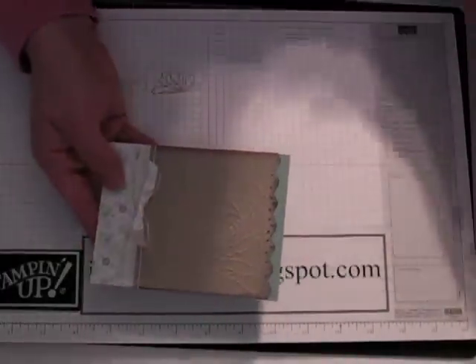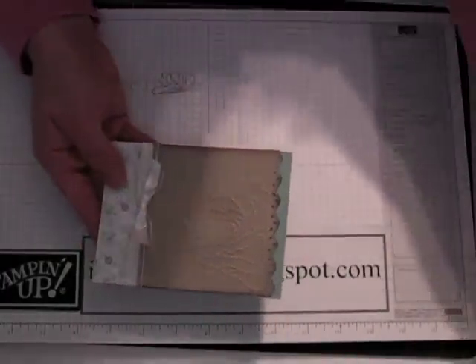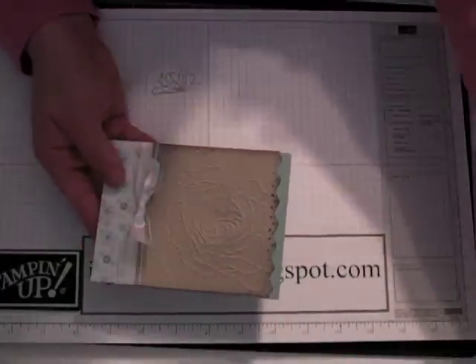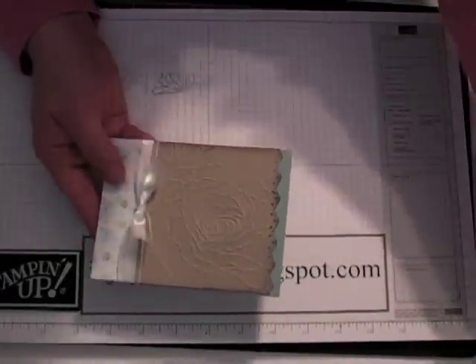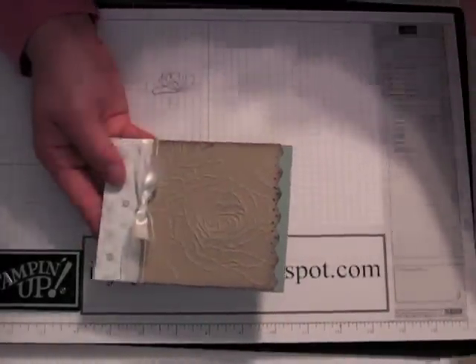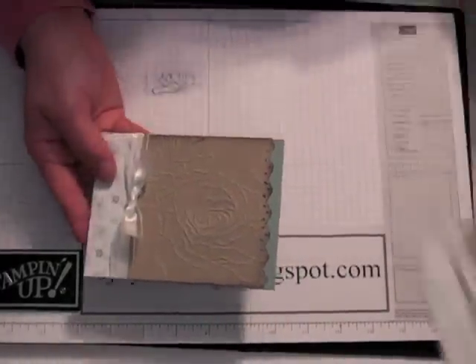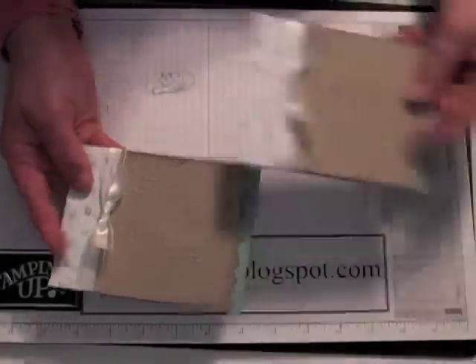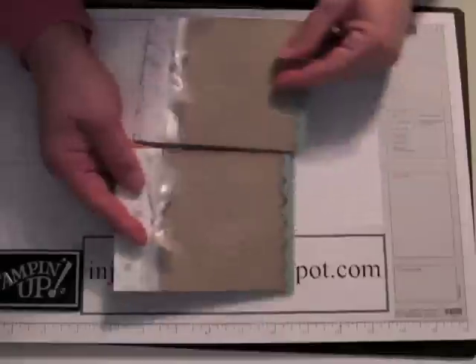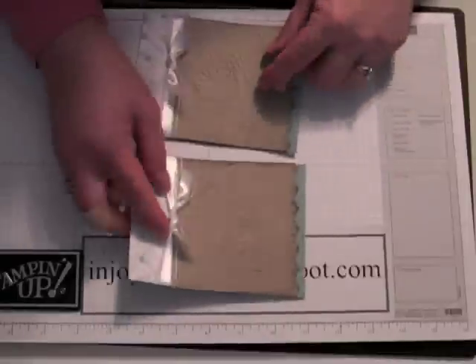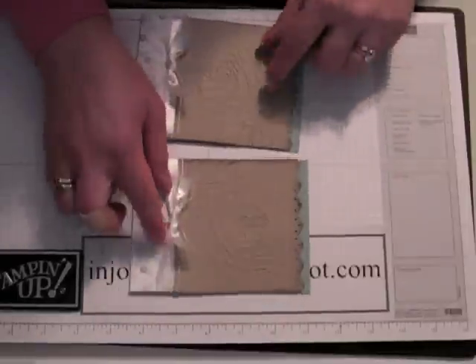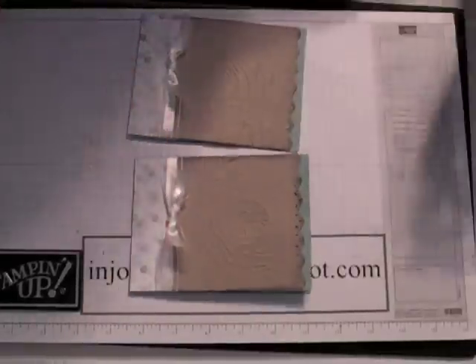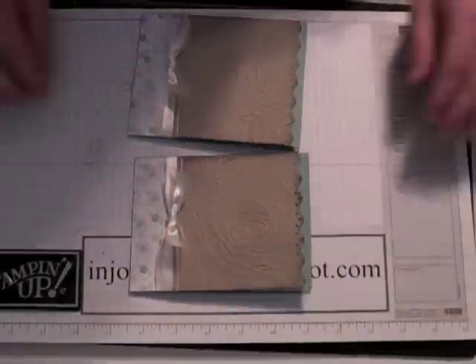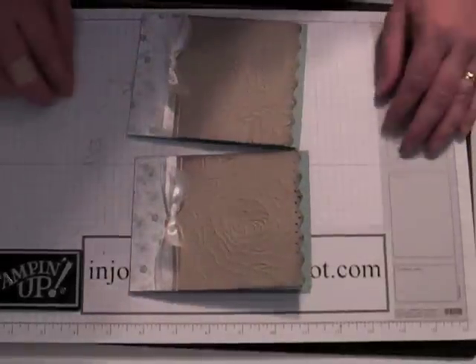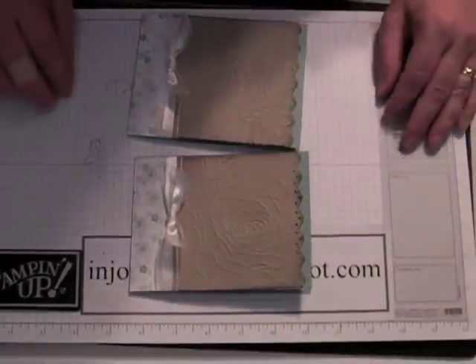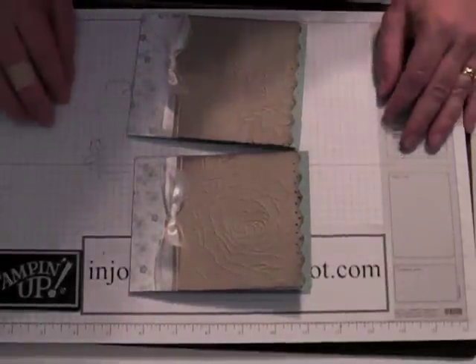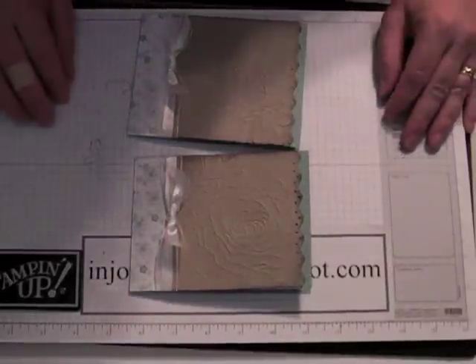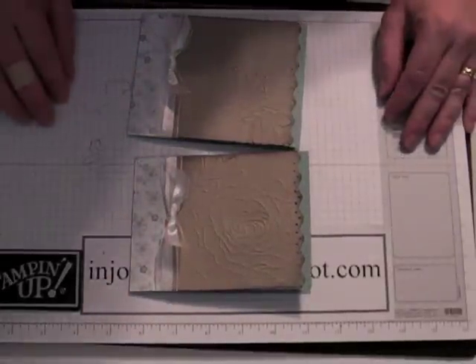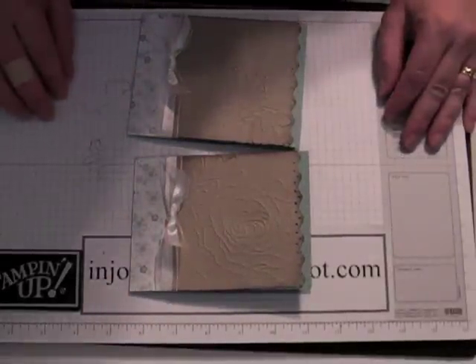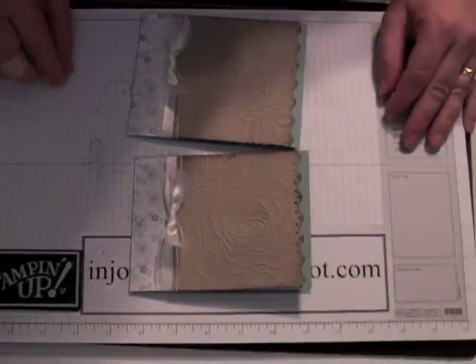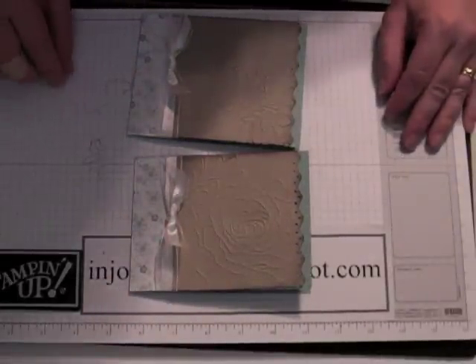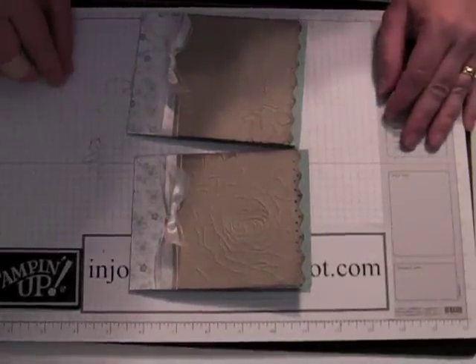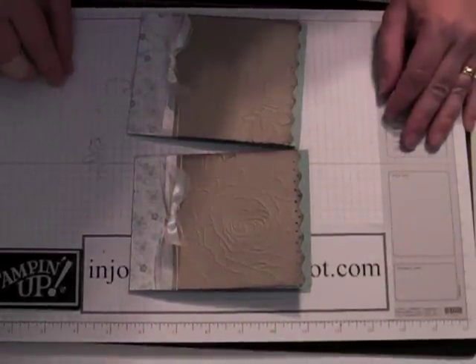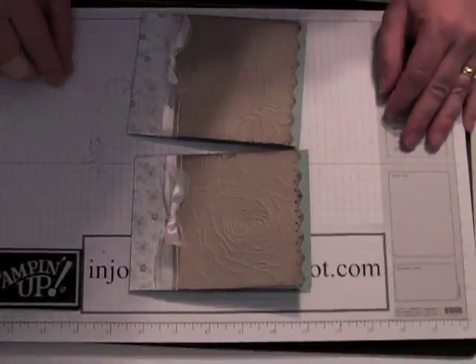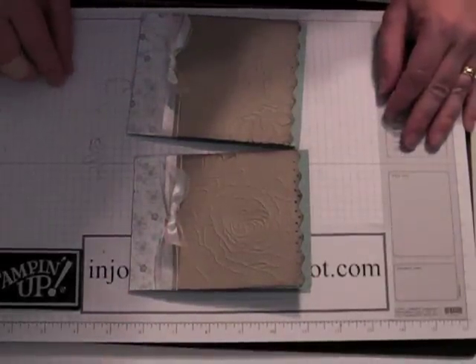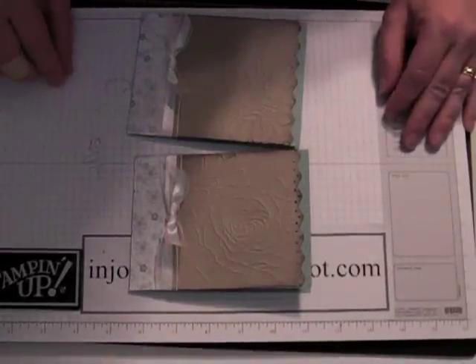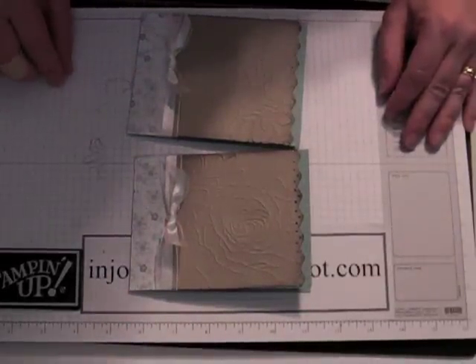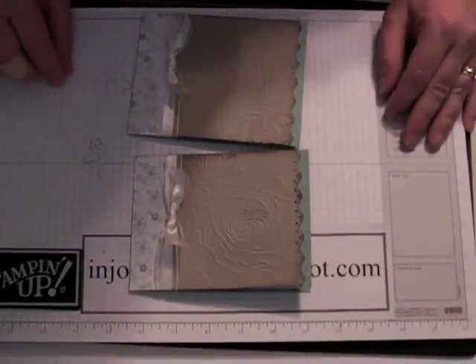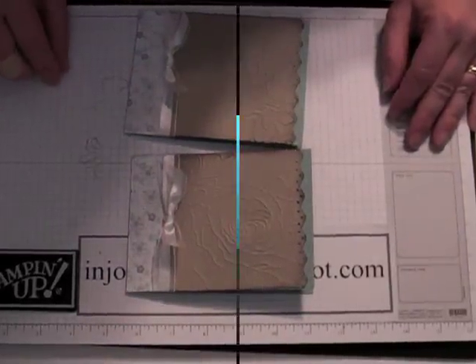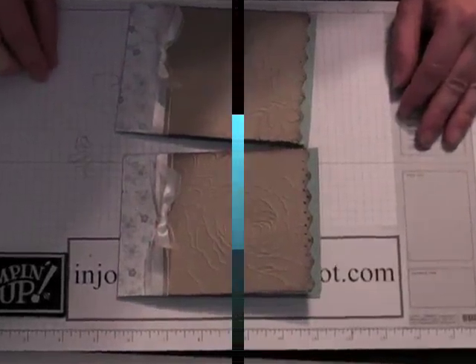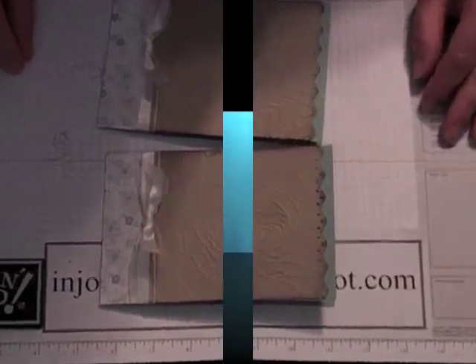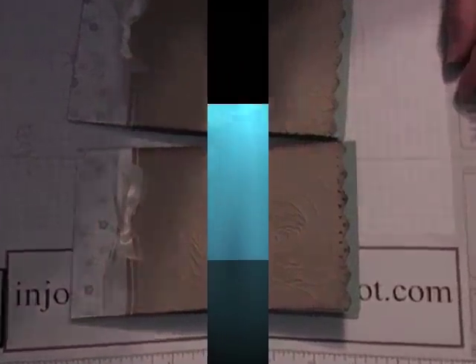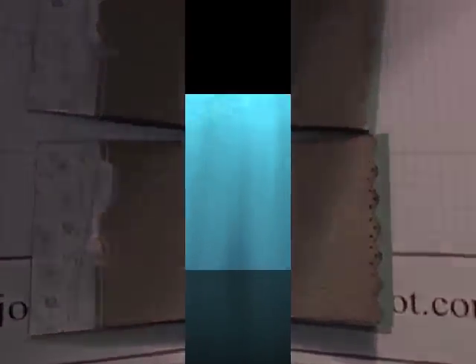Okay, and there it is — here's our first one. I hope you have a great day. Enjoy stamping and we'll look forward to seeing you next time. Thanks, bye.